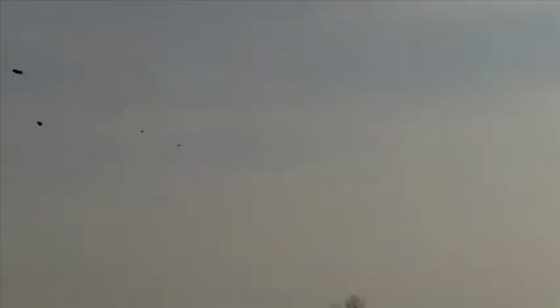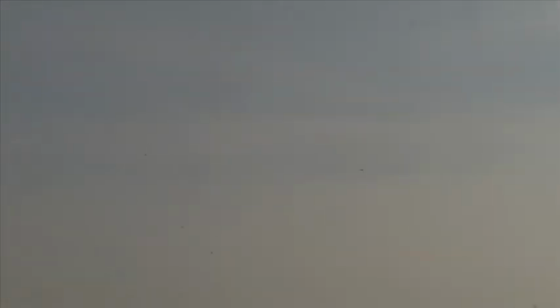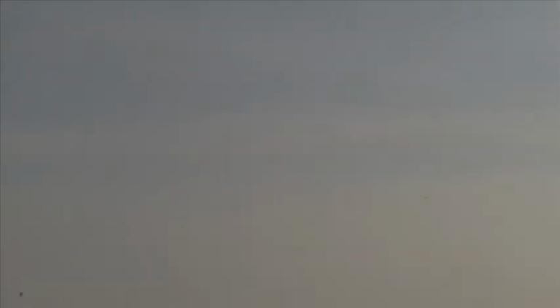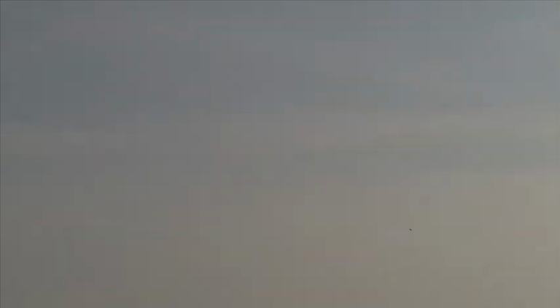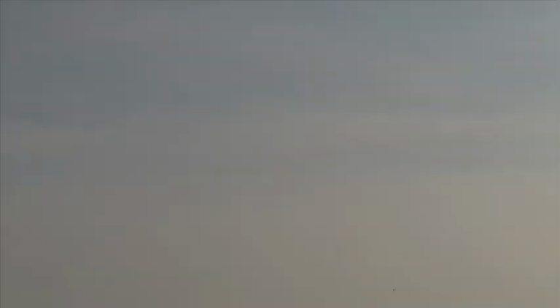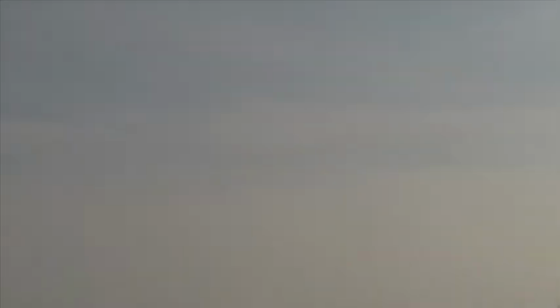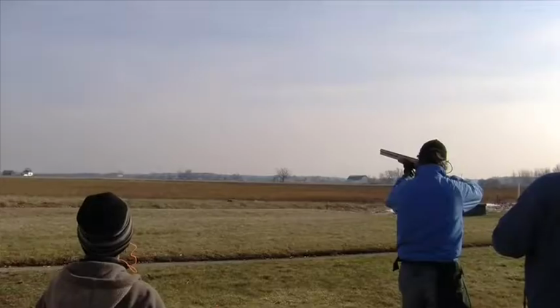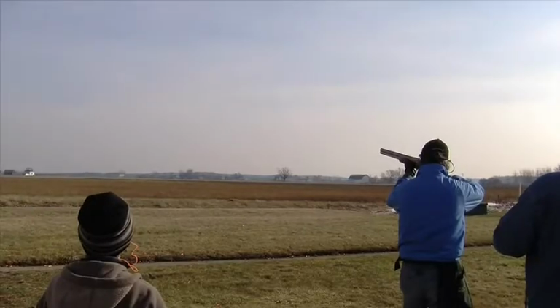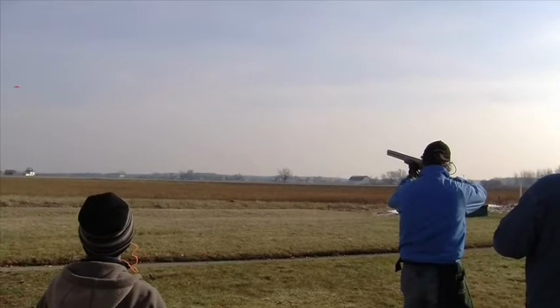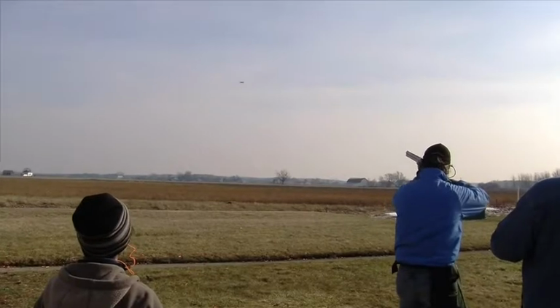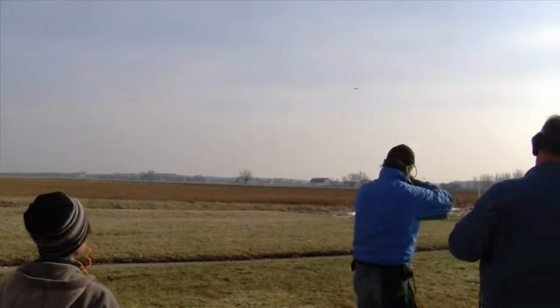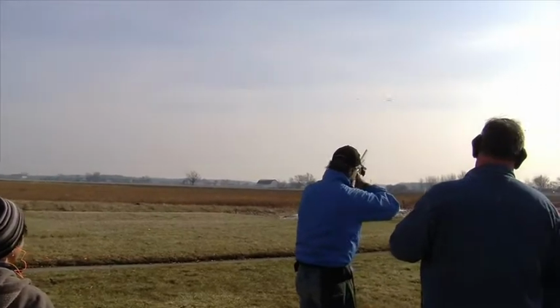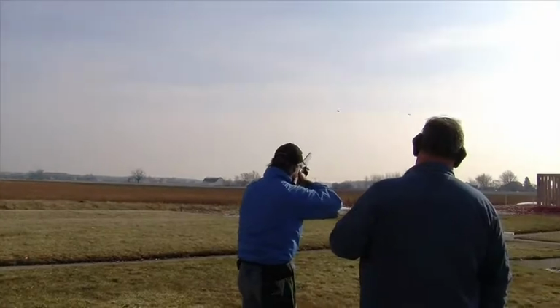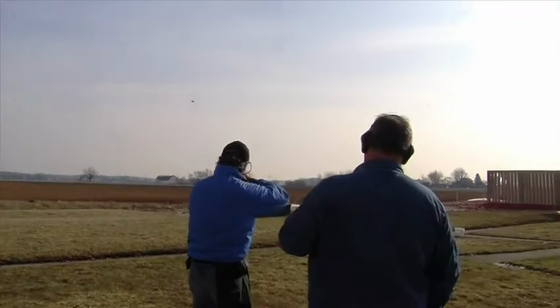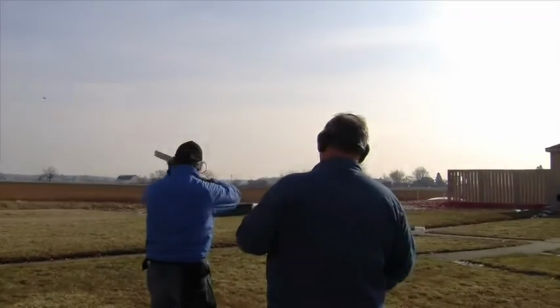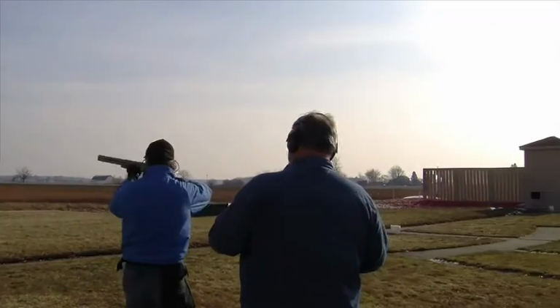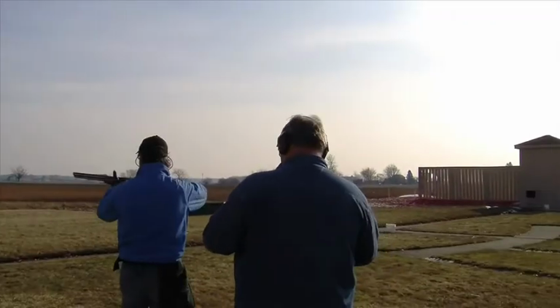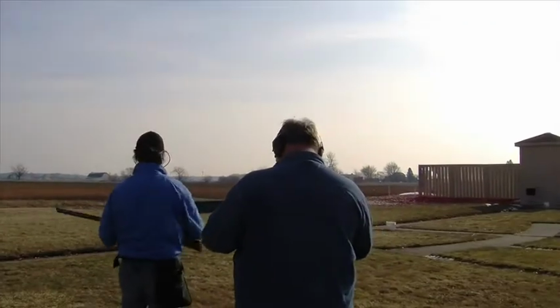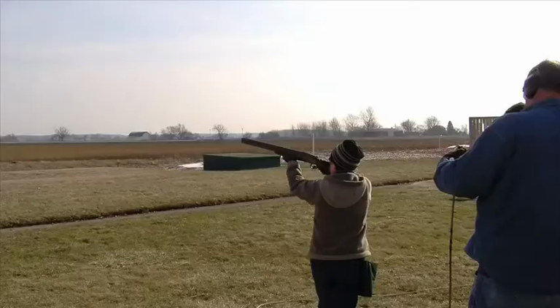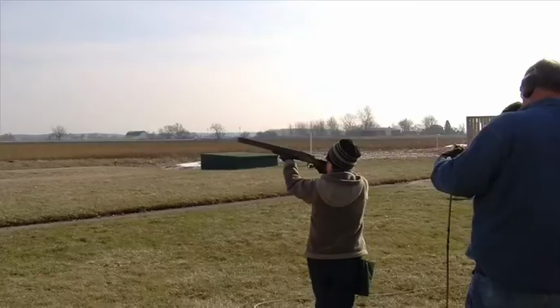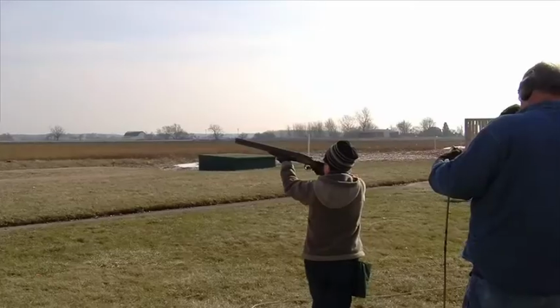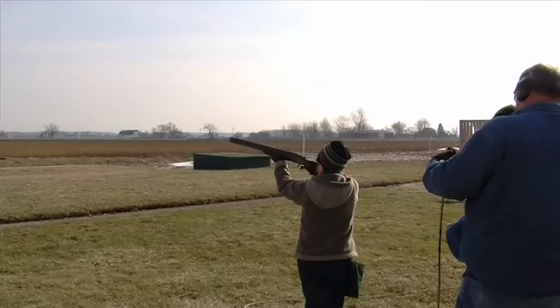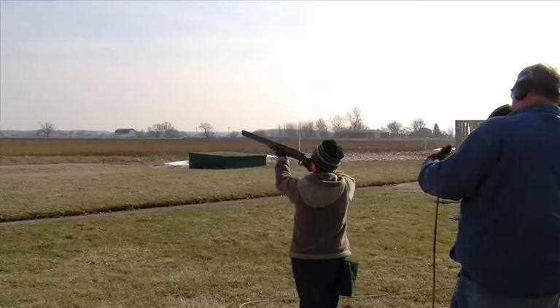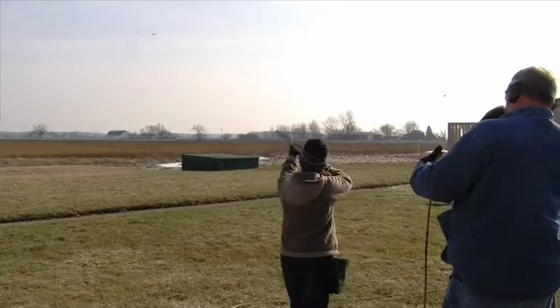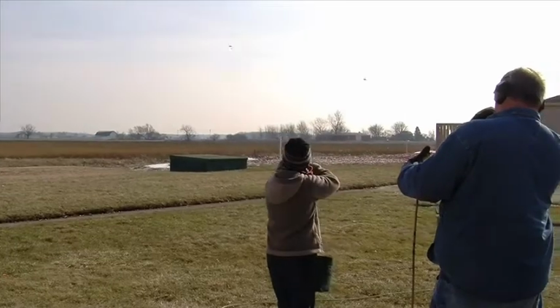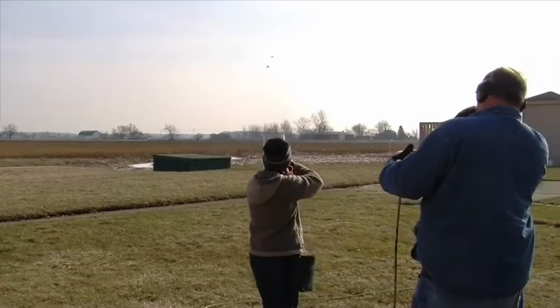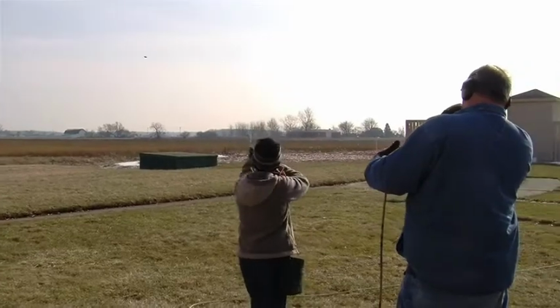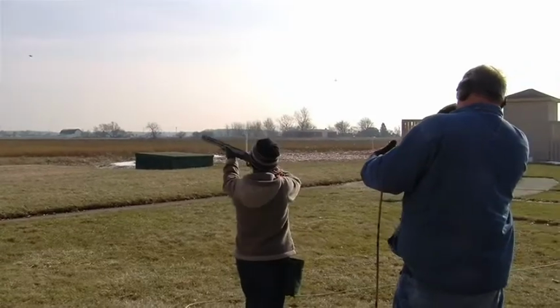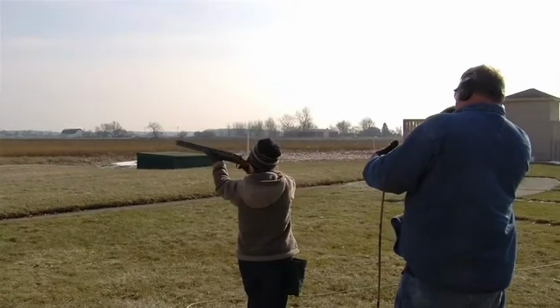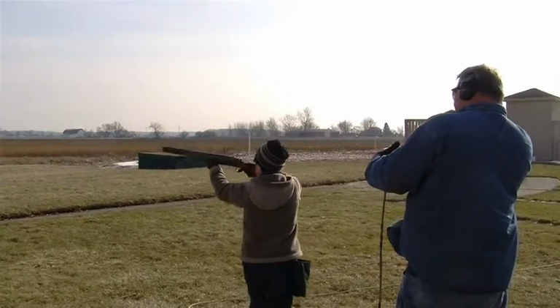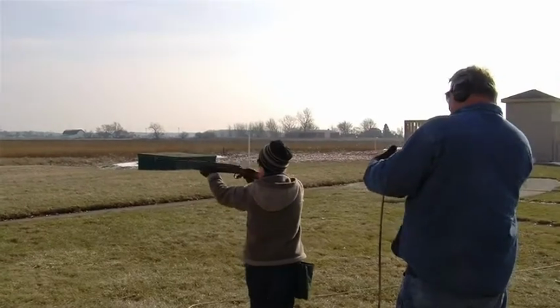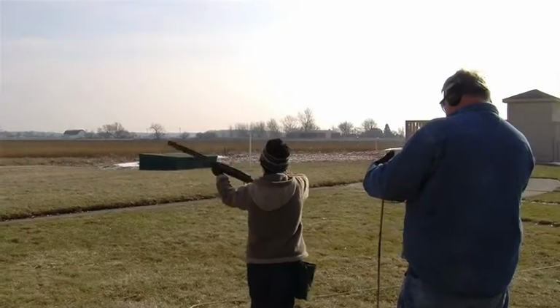Some years ago I met a gentleman from down south who gave me three tips on skeet shooting. If you follow these tips you'll be the best you can be very quickly.